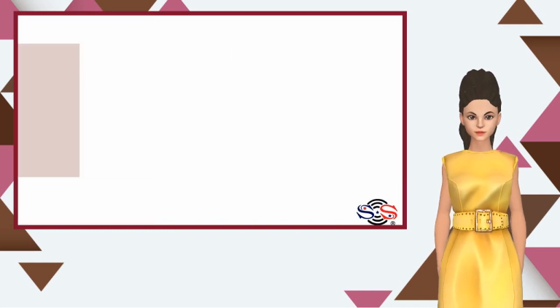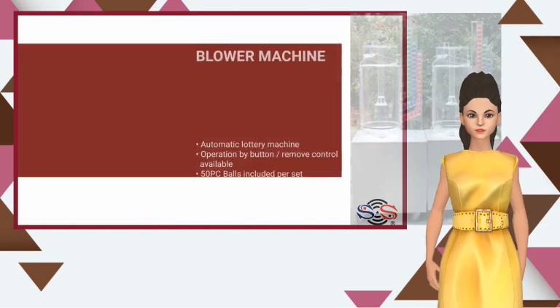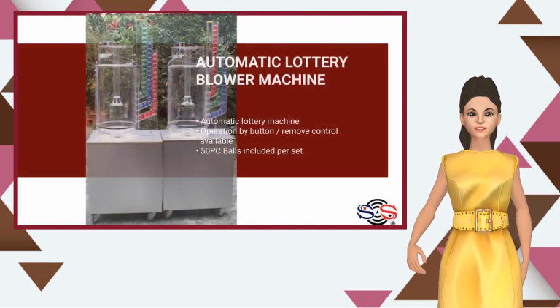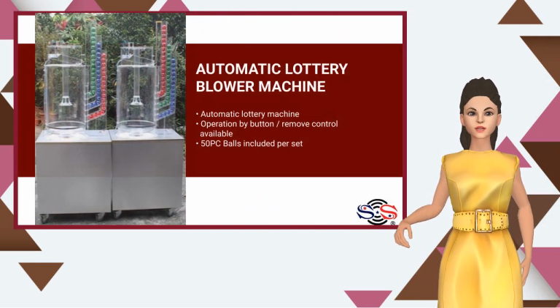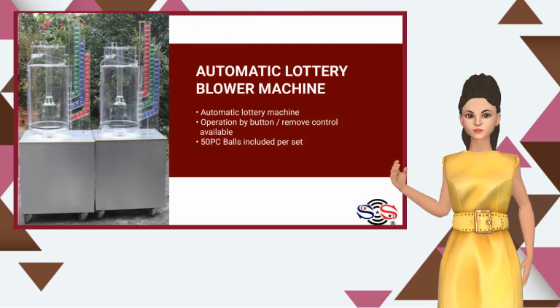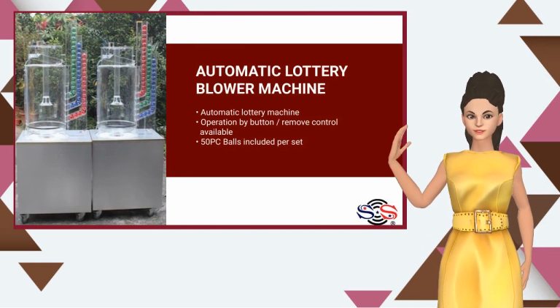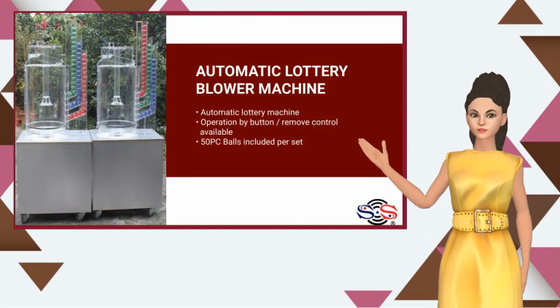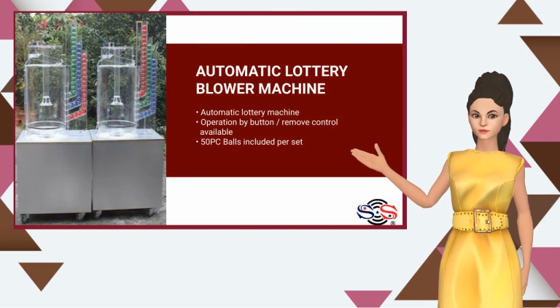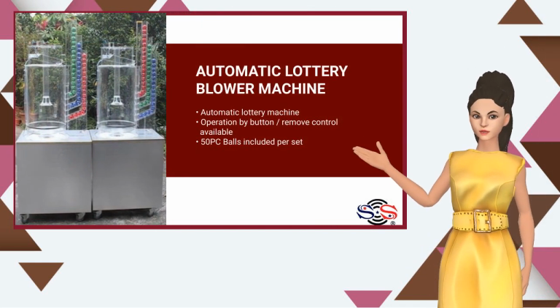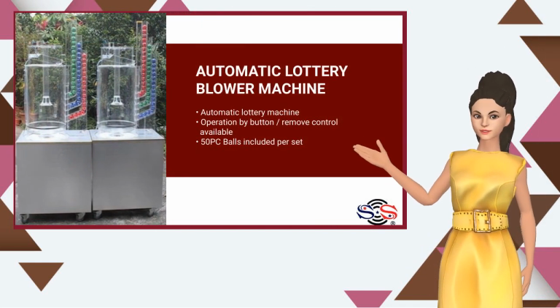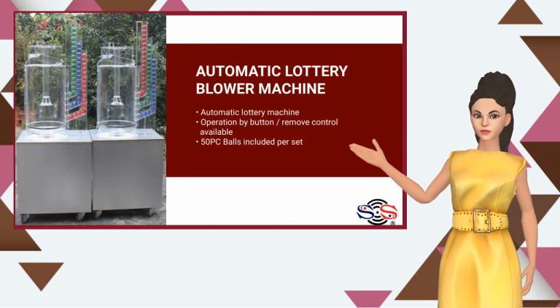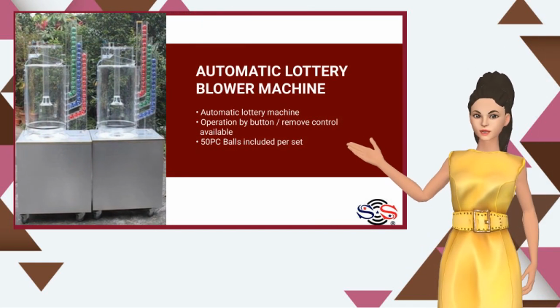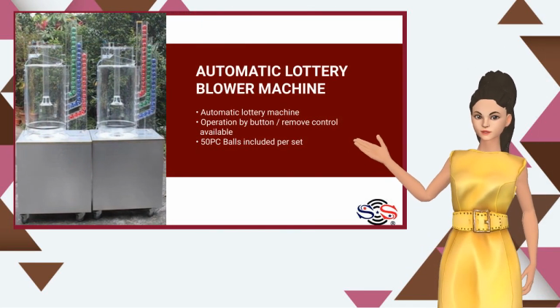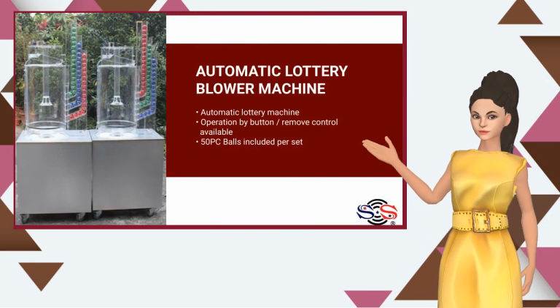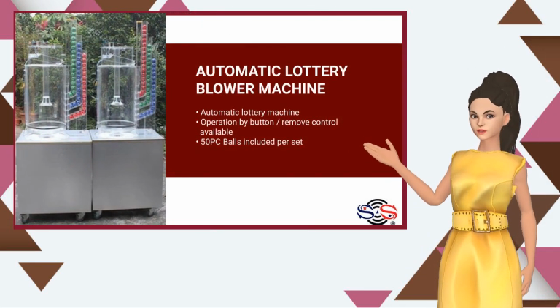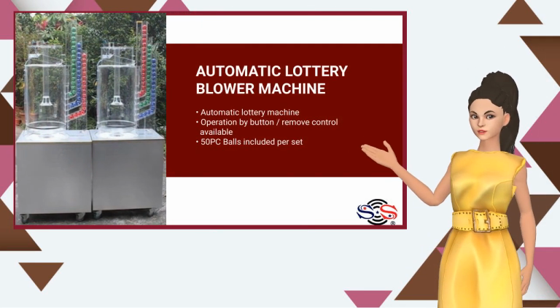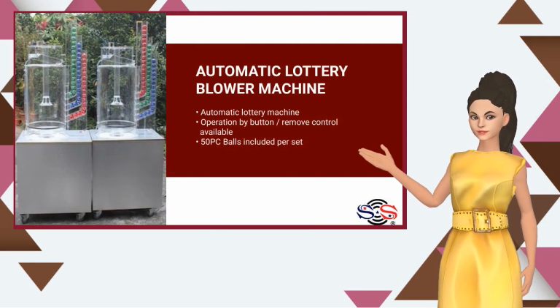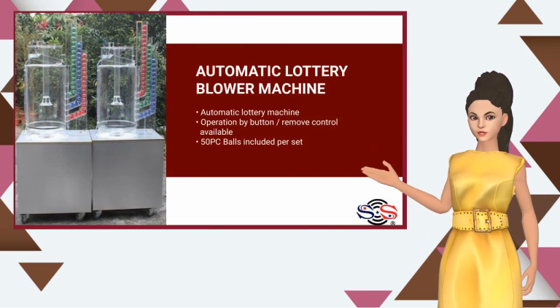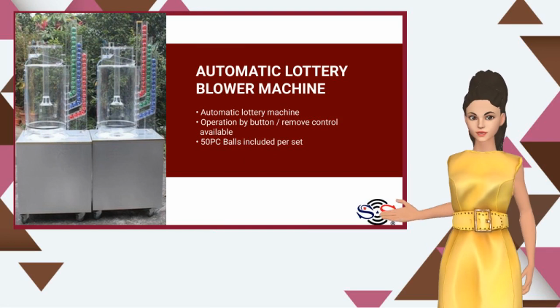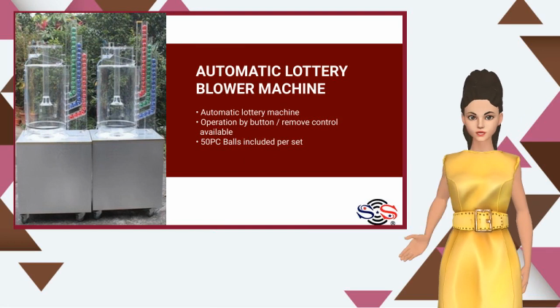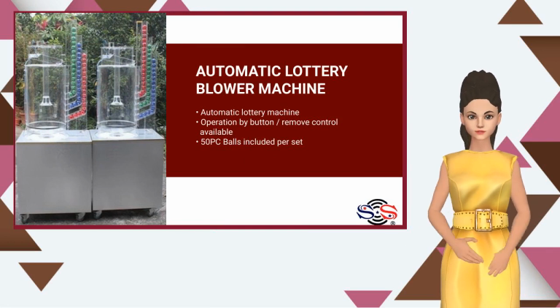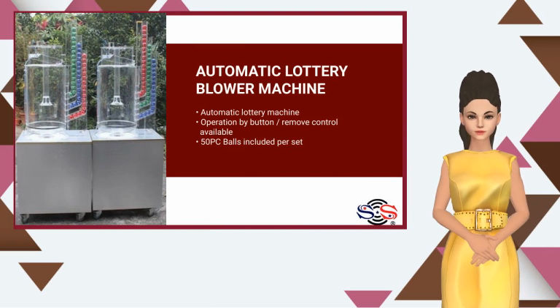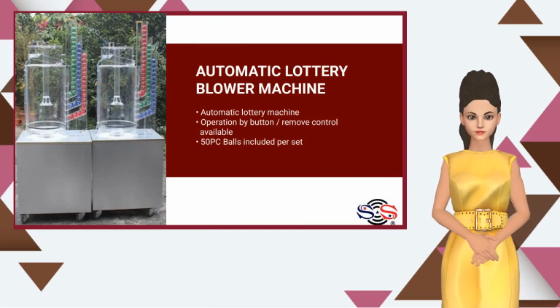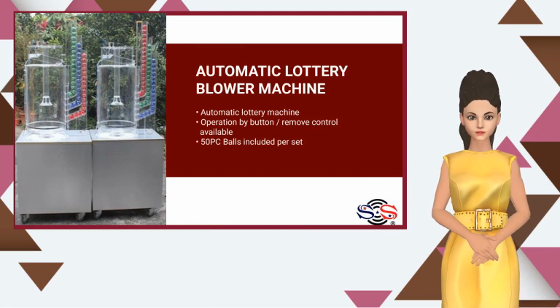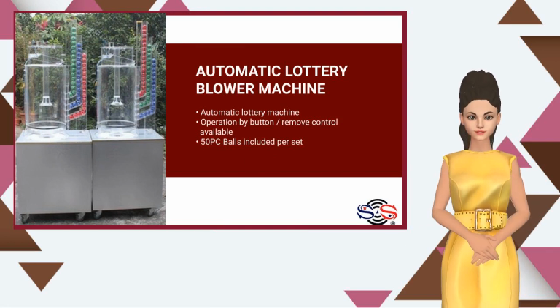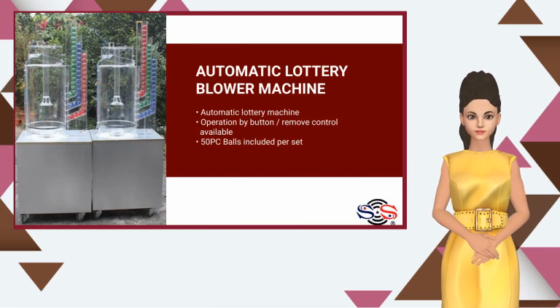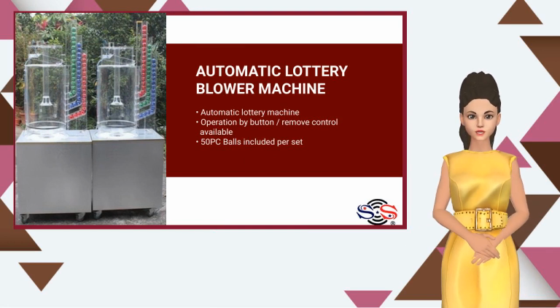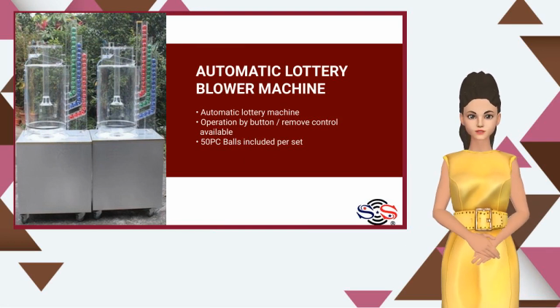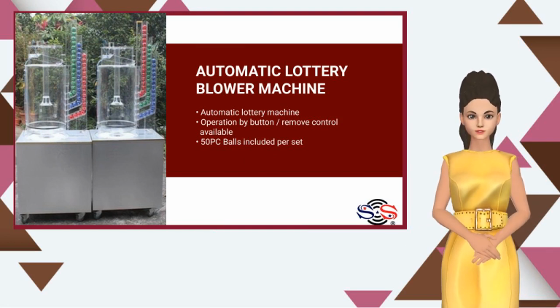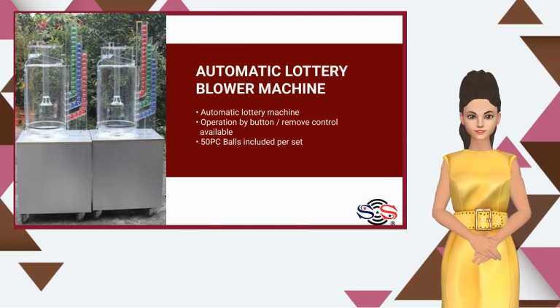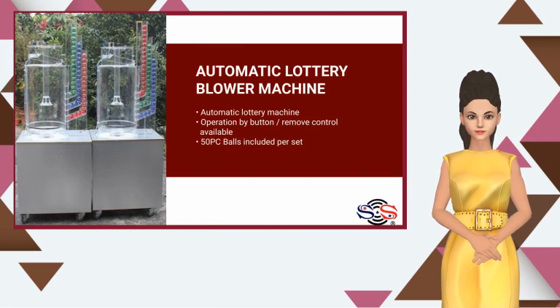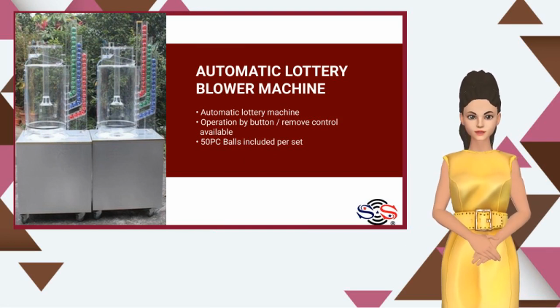Automatic Lottery Machine. Operation by button. Remote control available. 50 balls included per set.